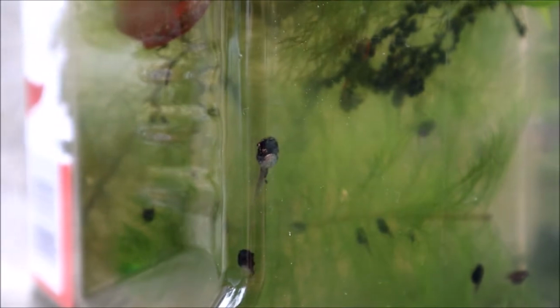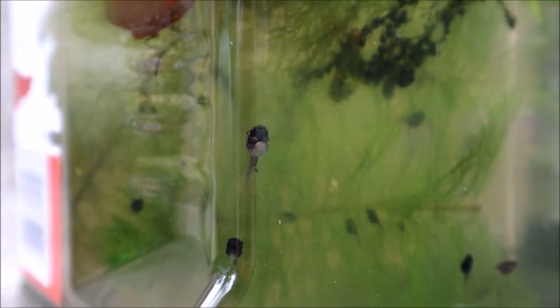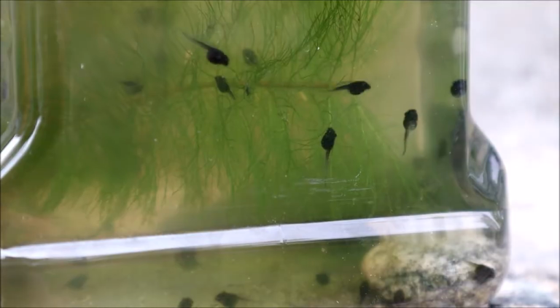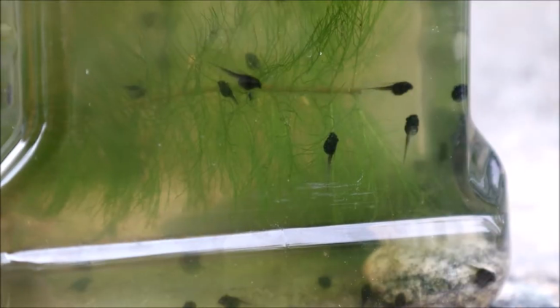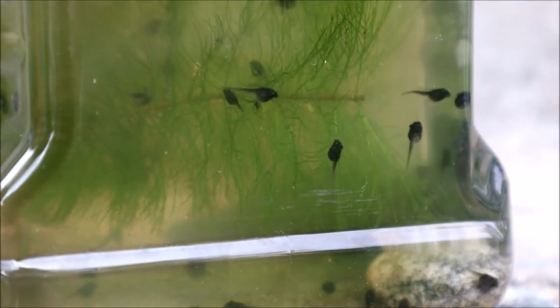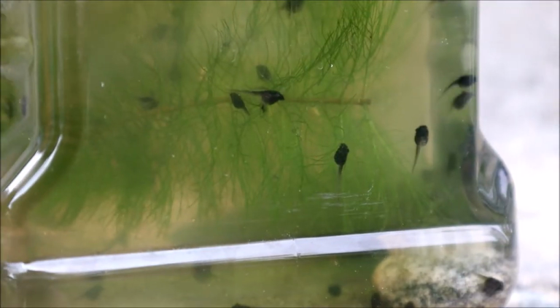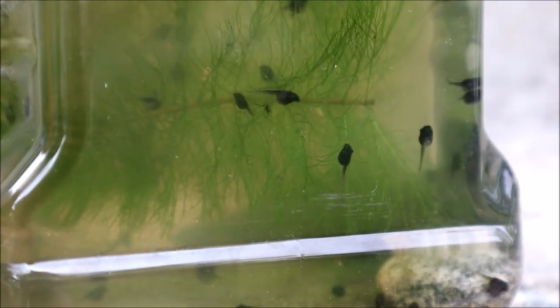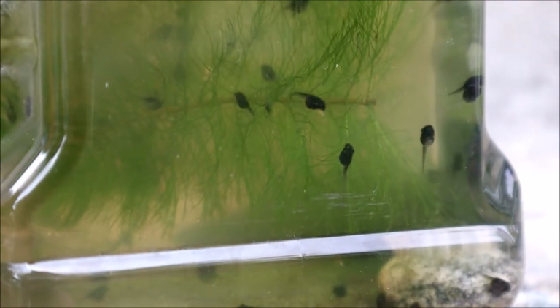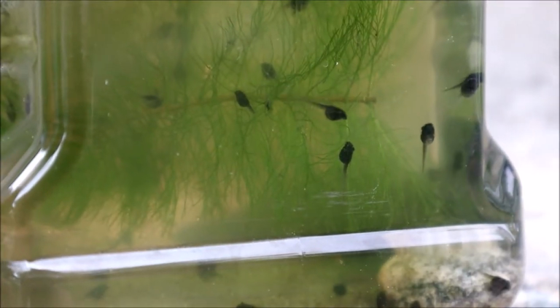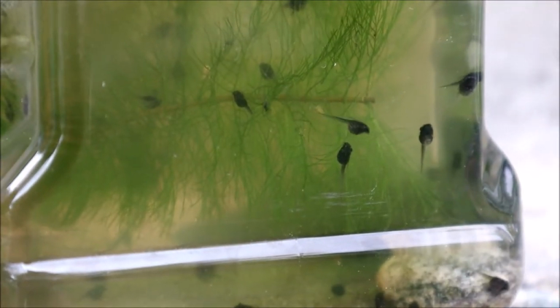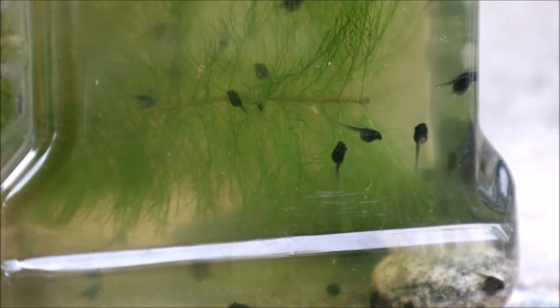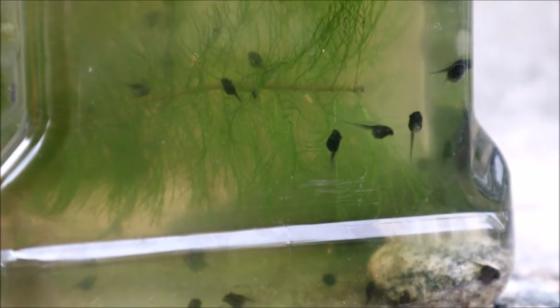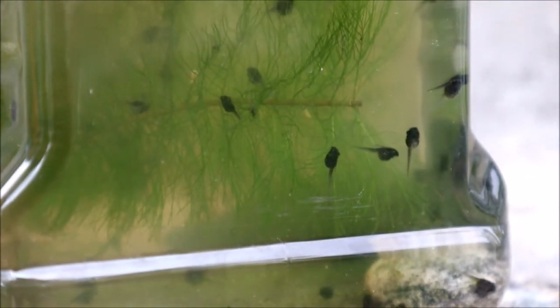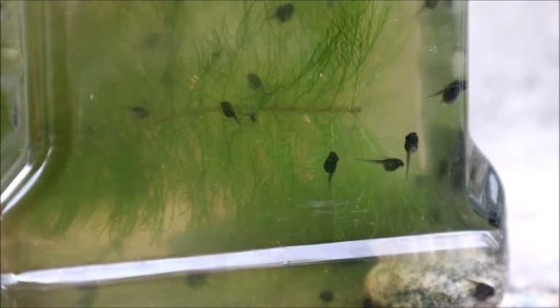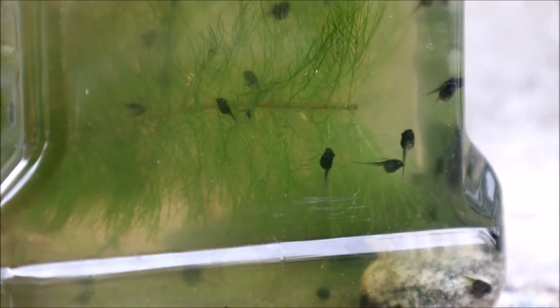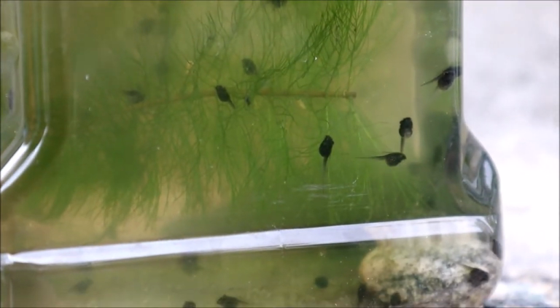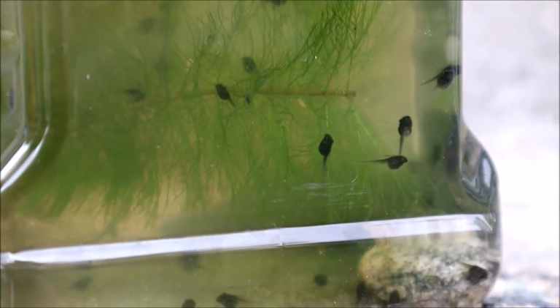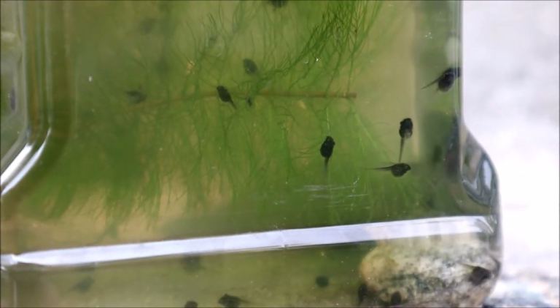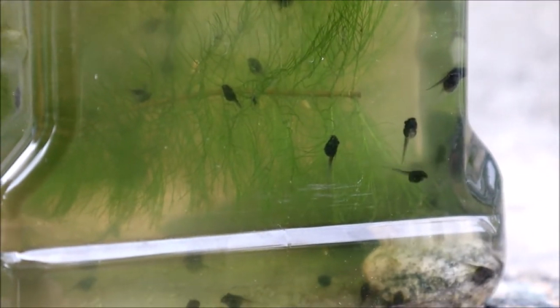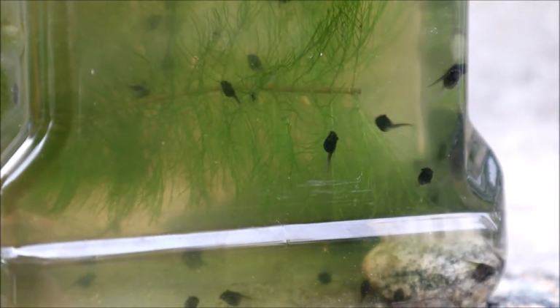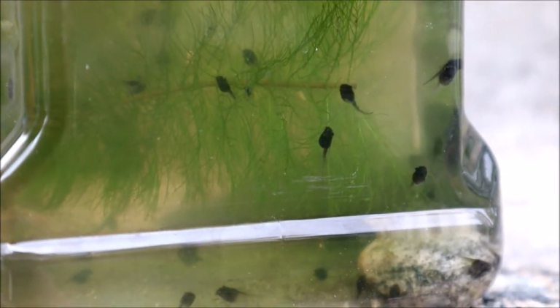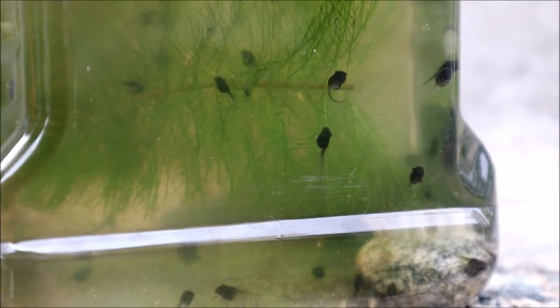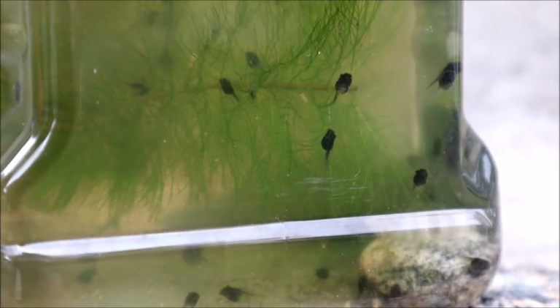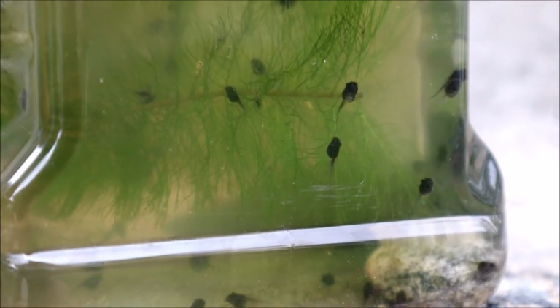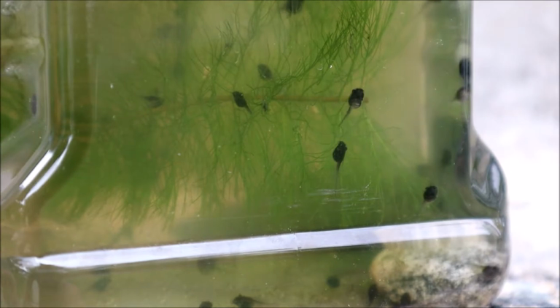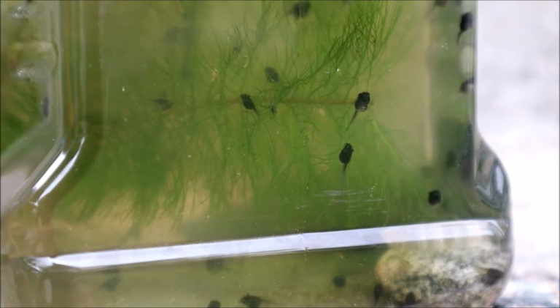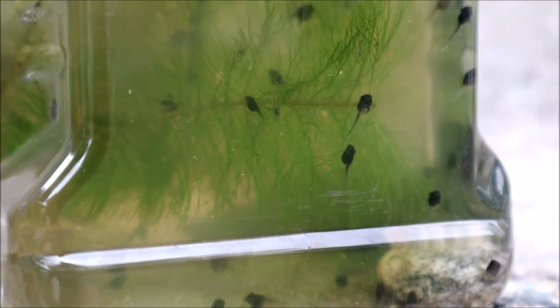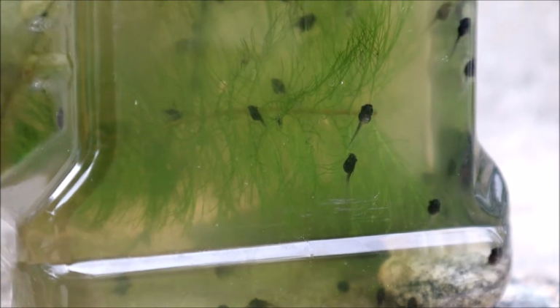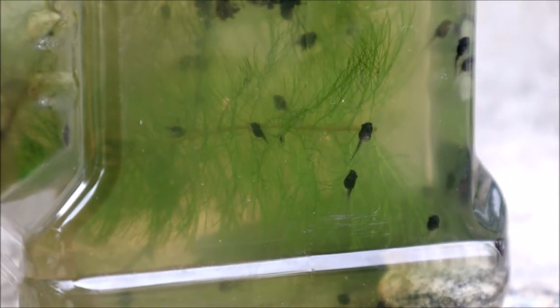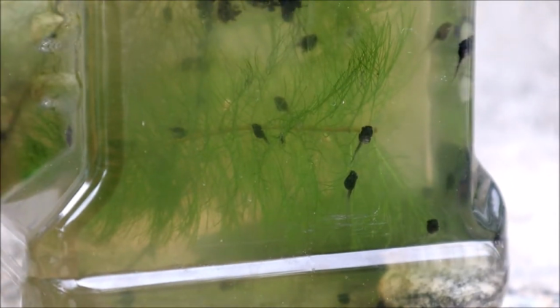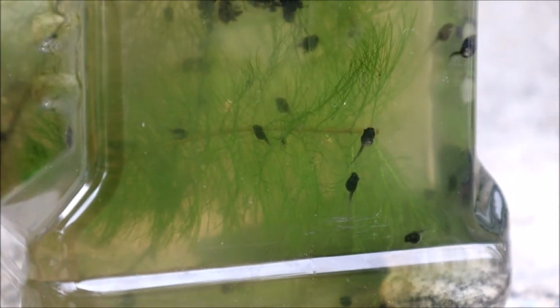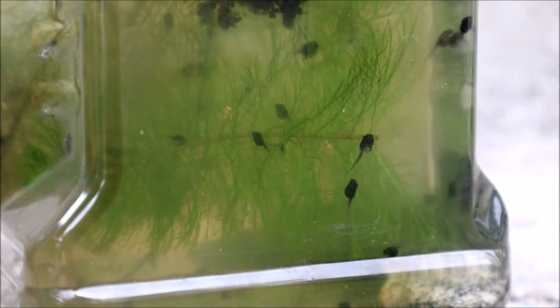They don't have any legs yet, so we'll have to wait a little longer until their legs develop.